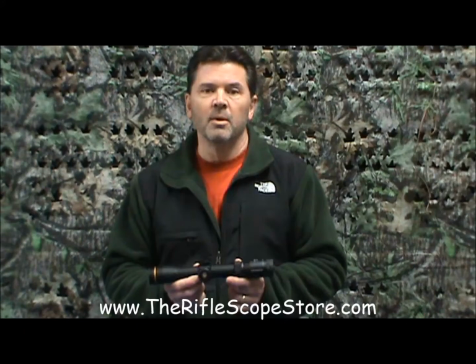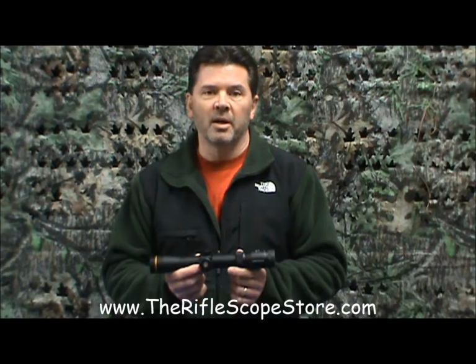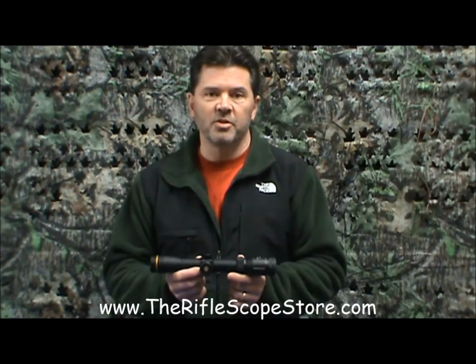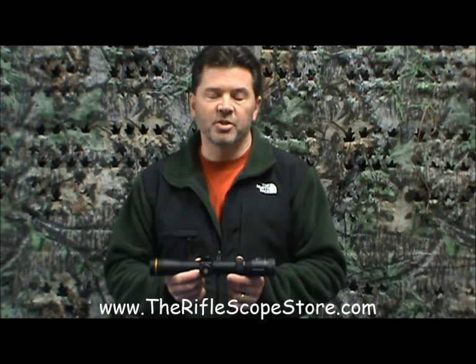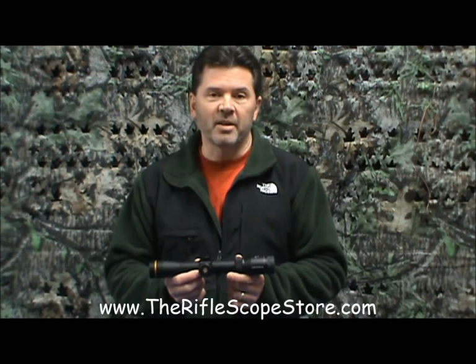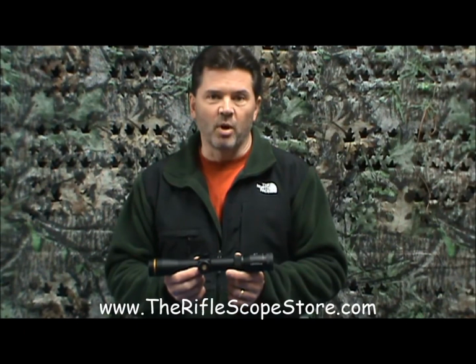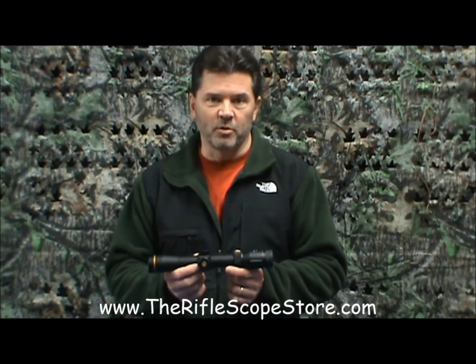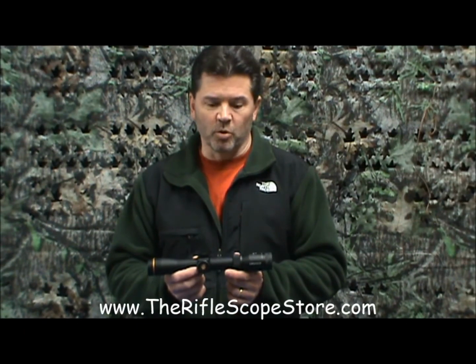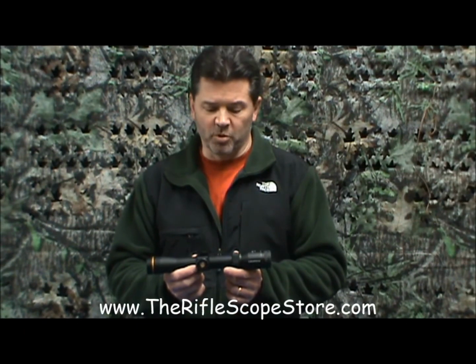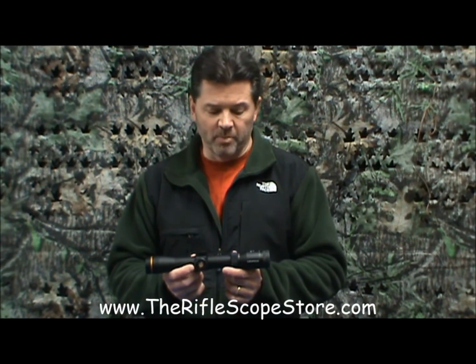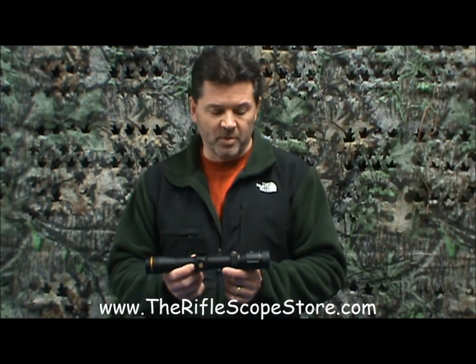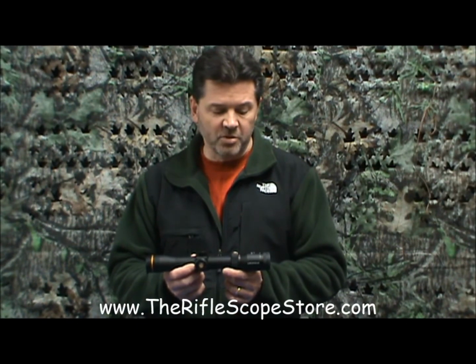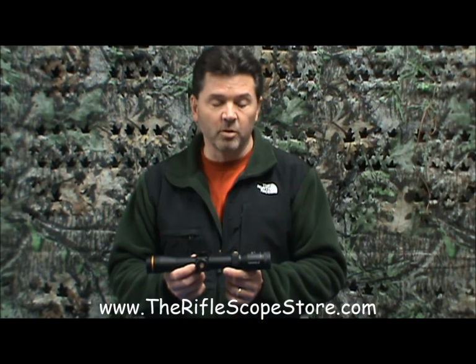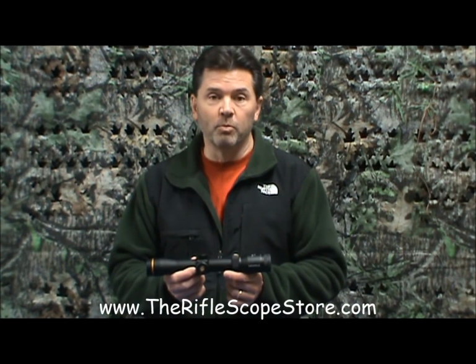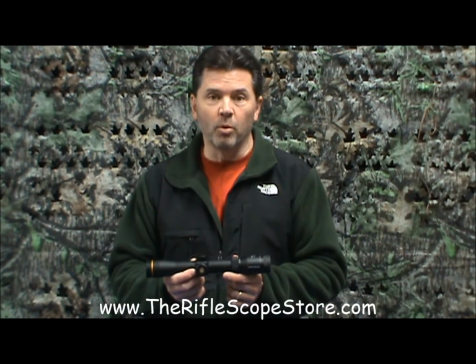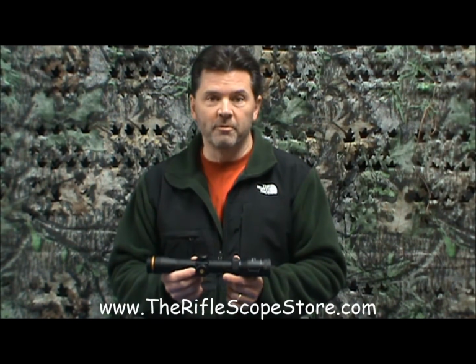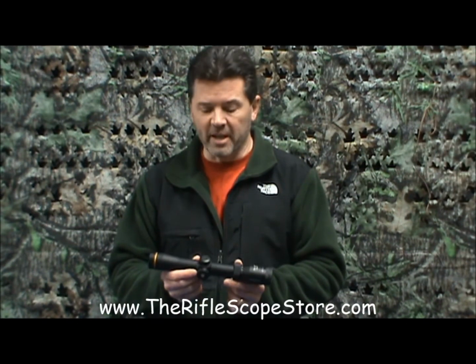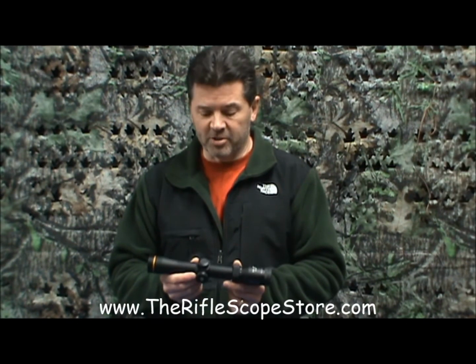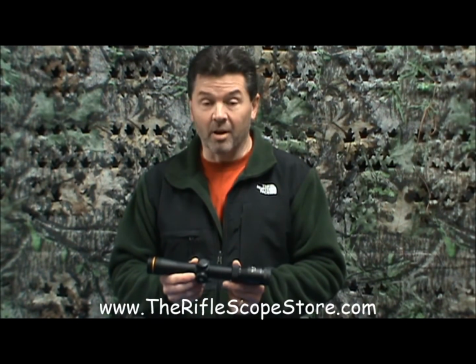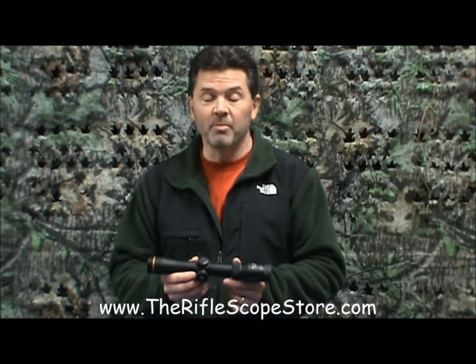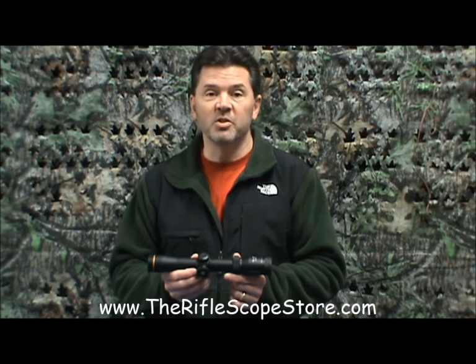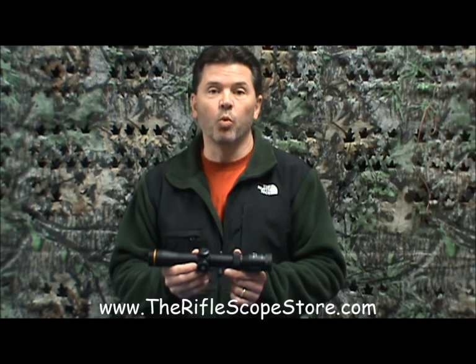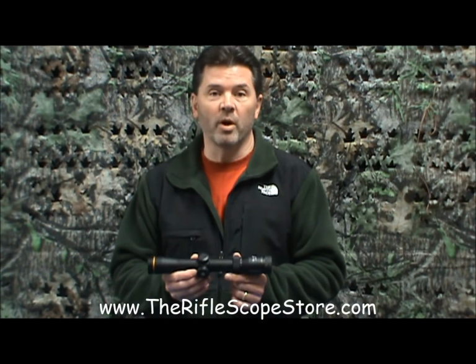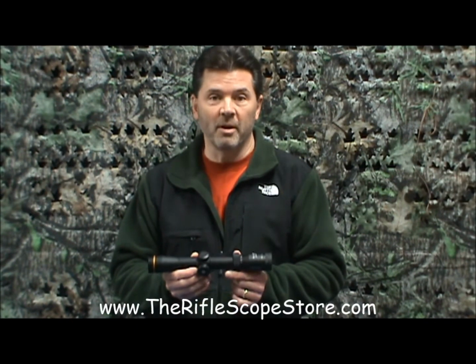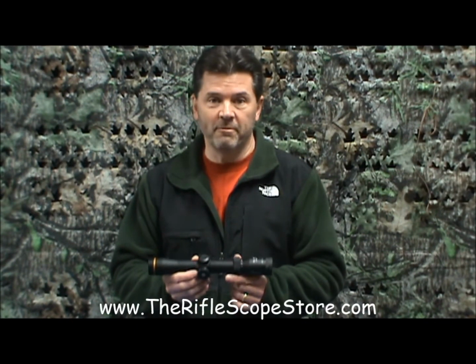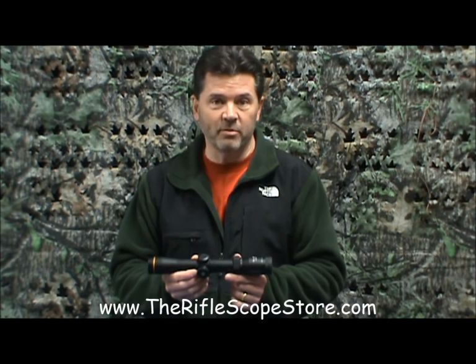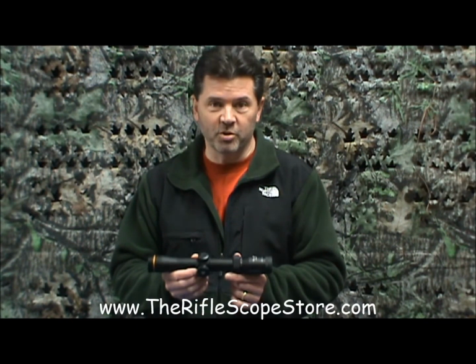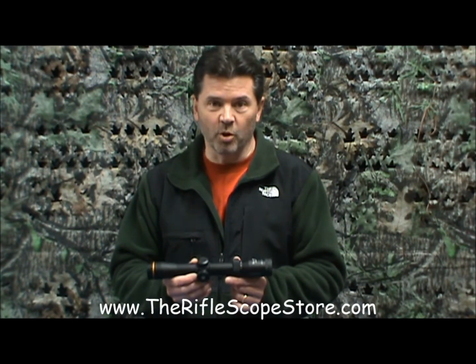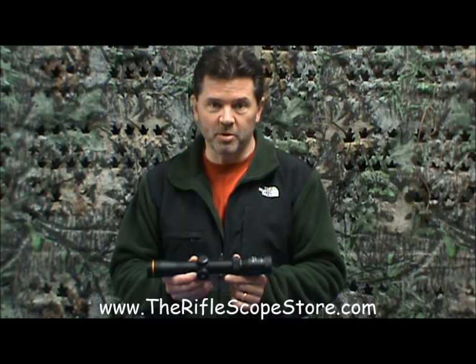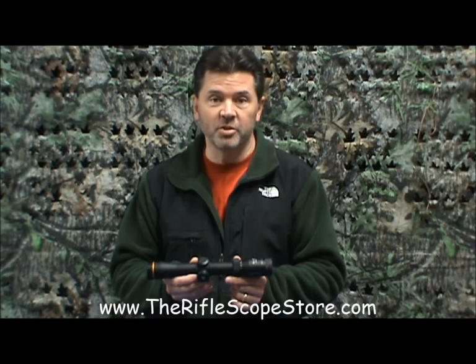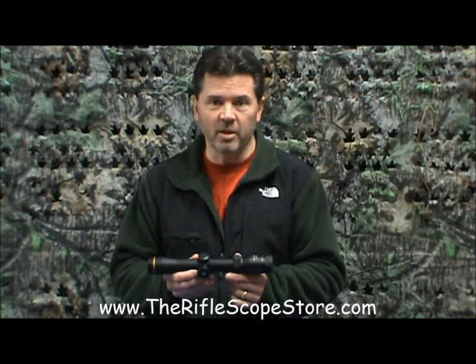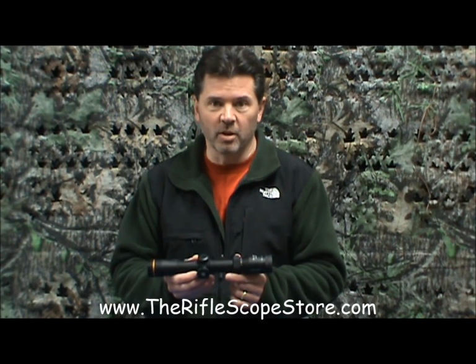Hi, this is Scott at the Riflescope Store. This is the Leupold VXR, and this is one of my favorite scopes. Let's take a look.